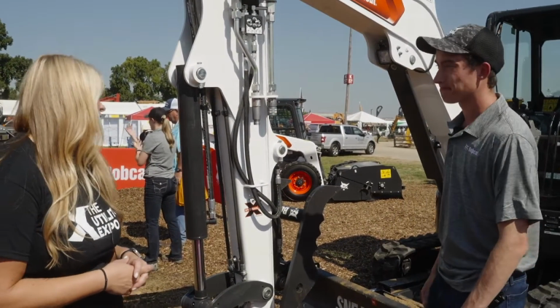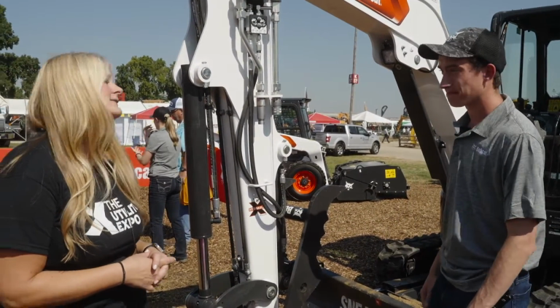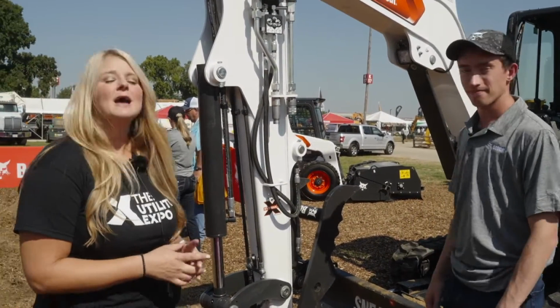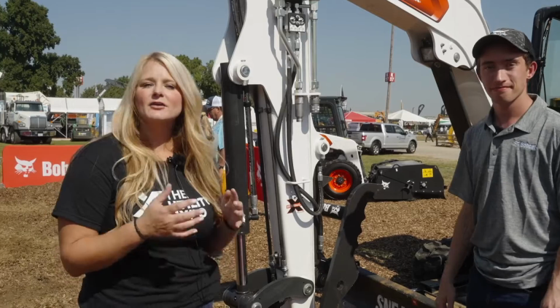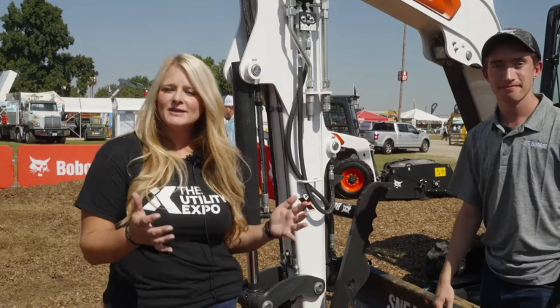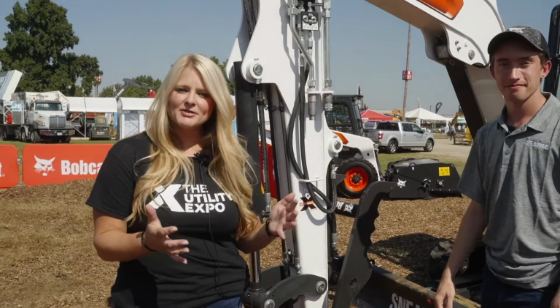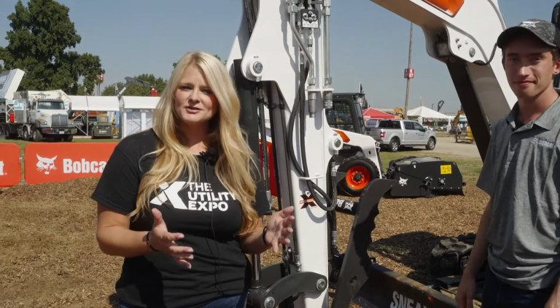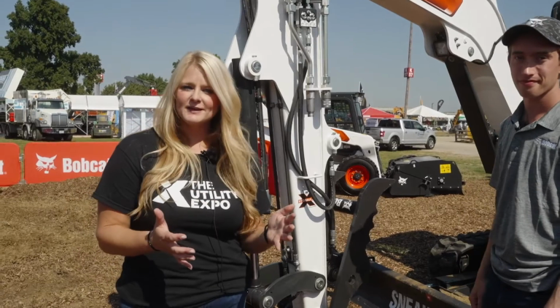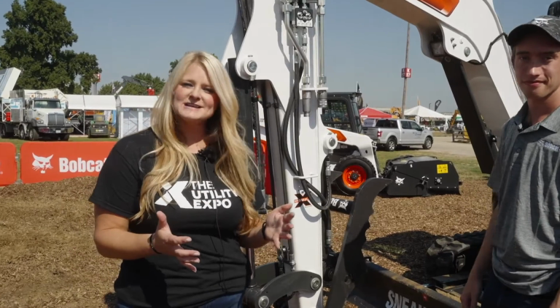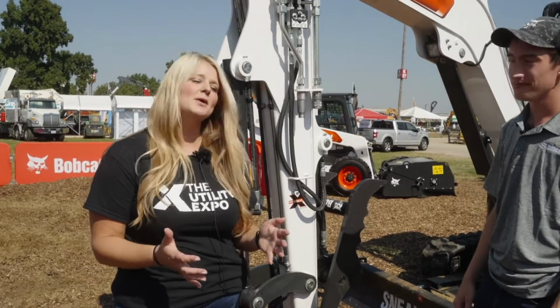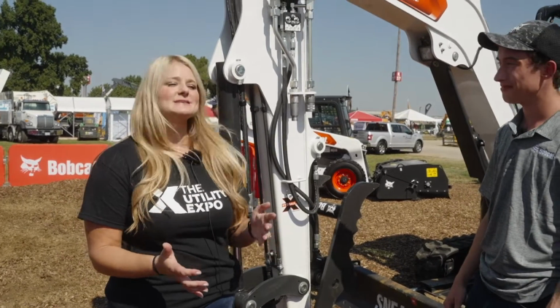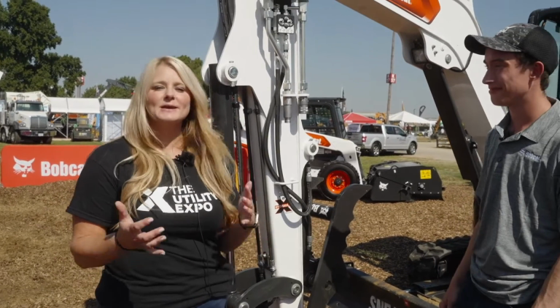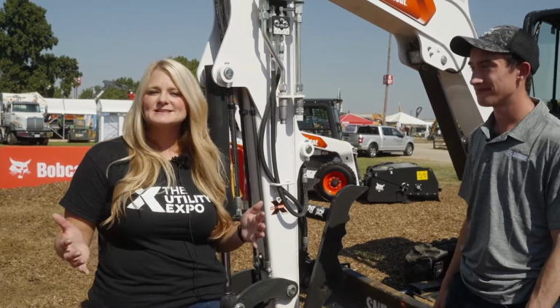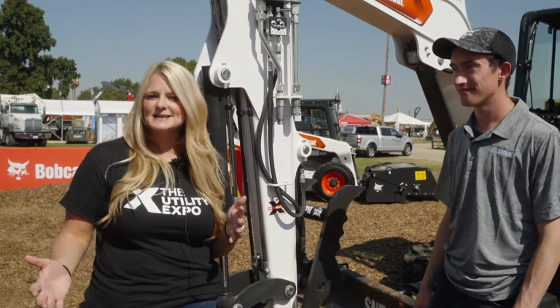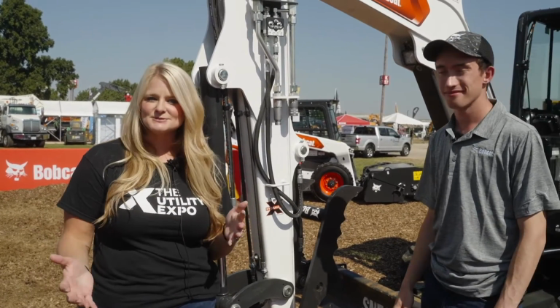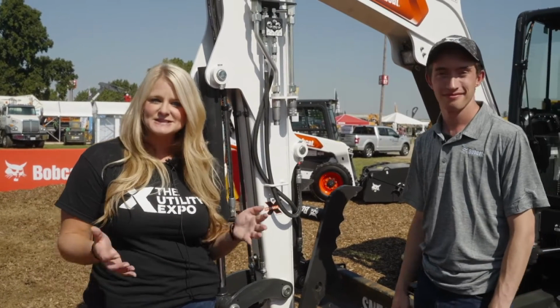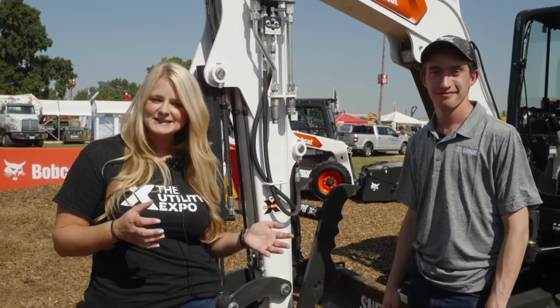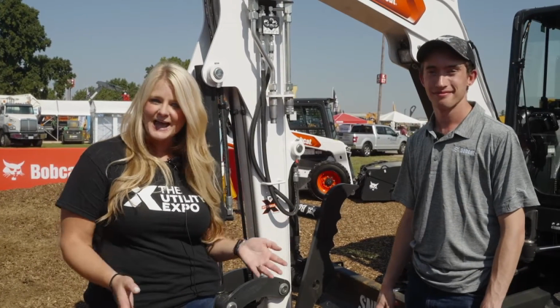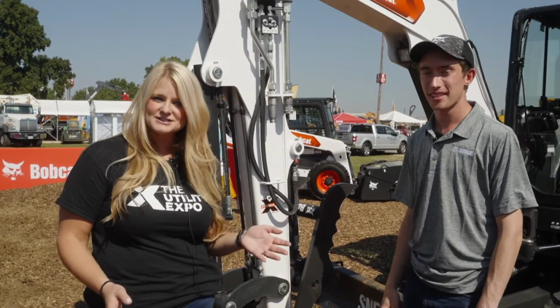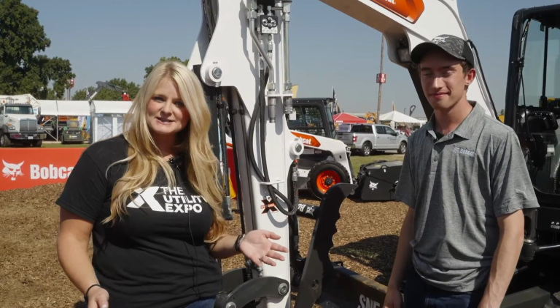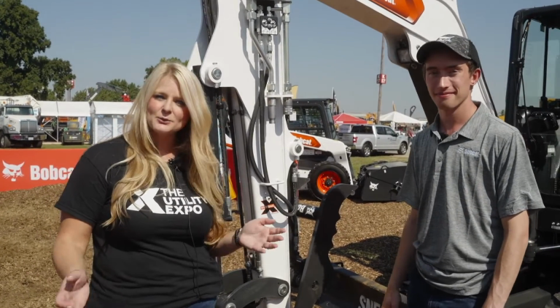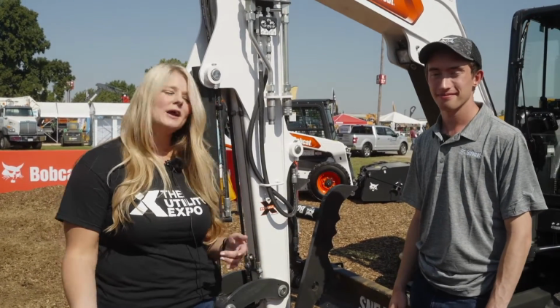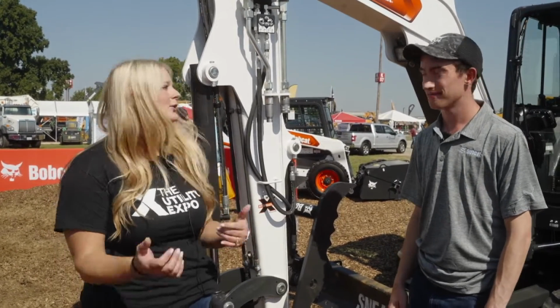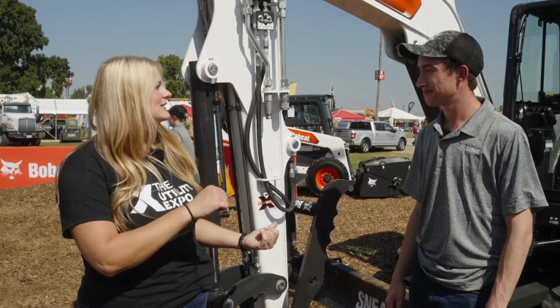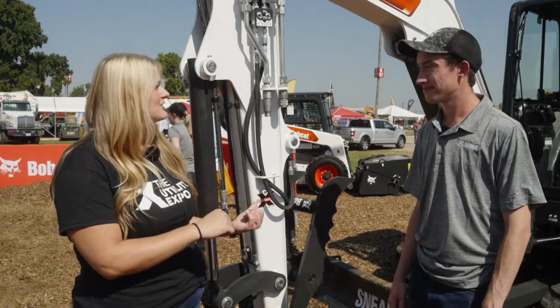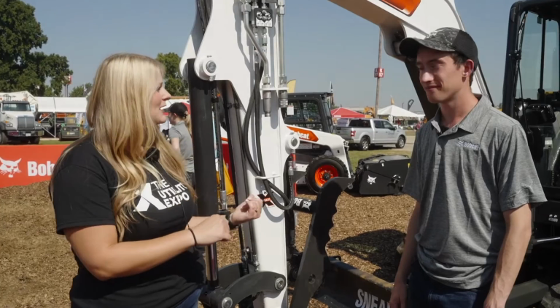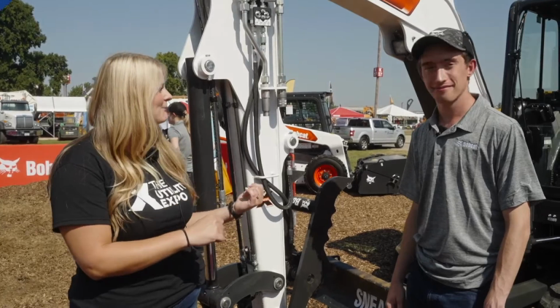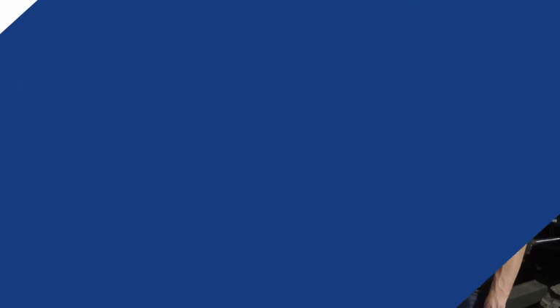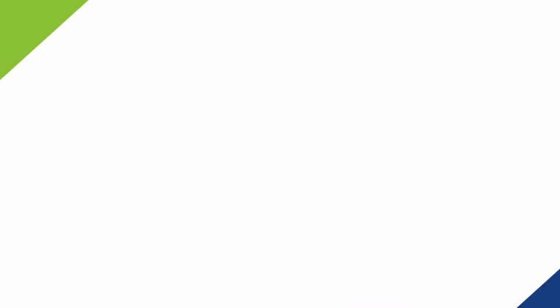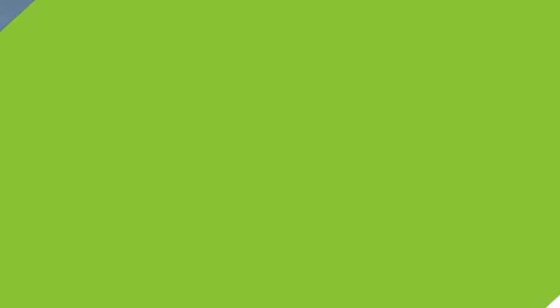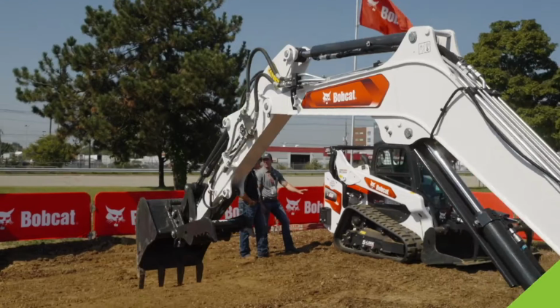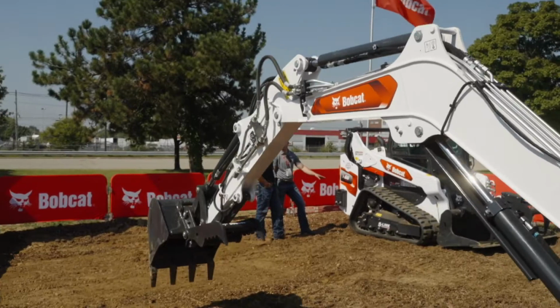The great thing about the Utility Expo is that we get to see these machines in action, so we are going to have someone hop in and show you what it can do.